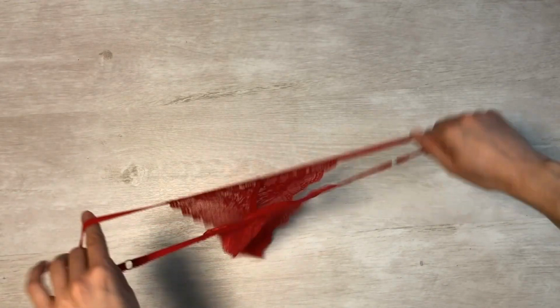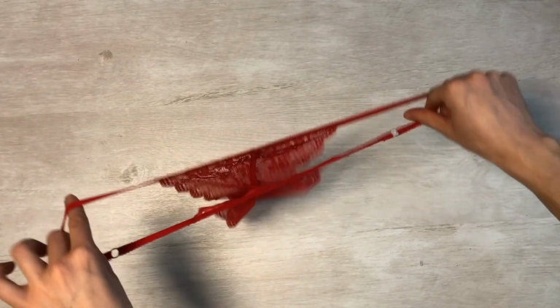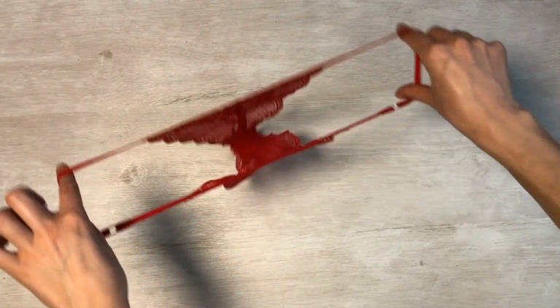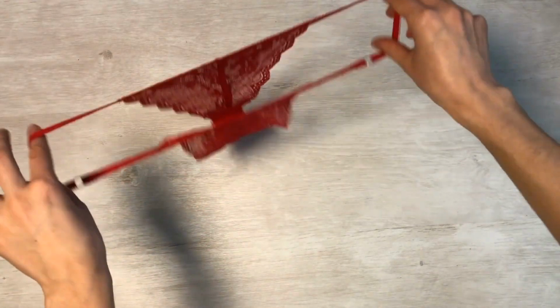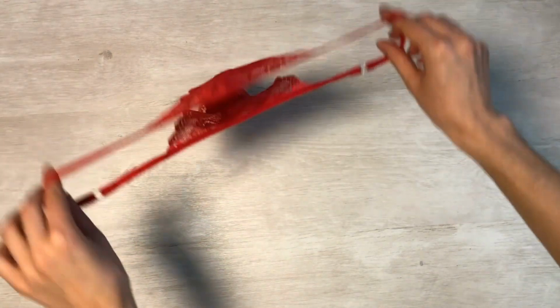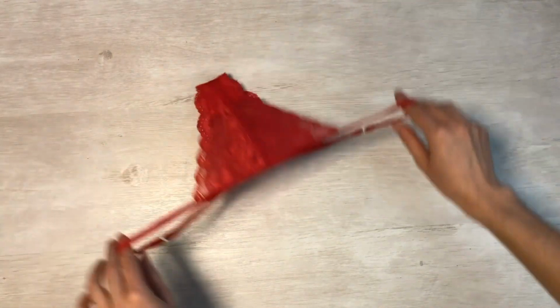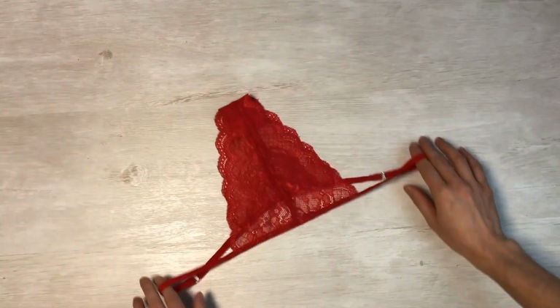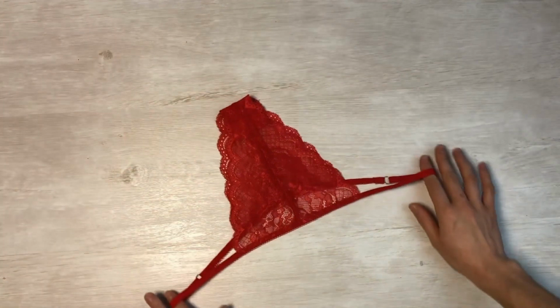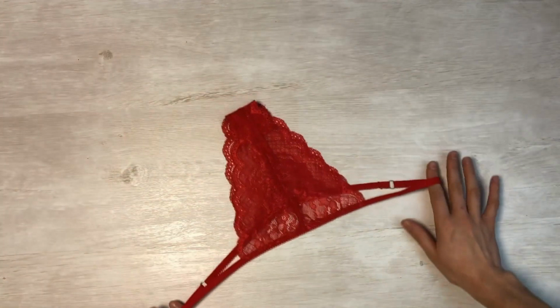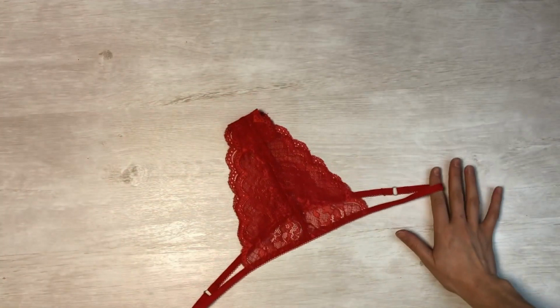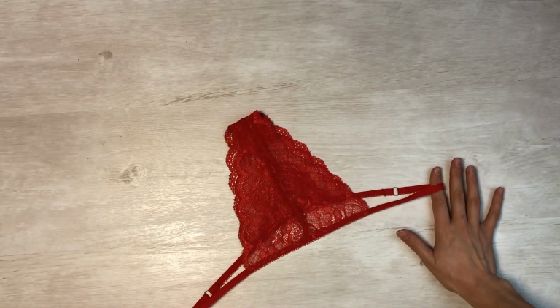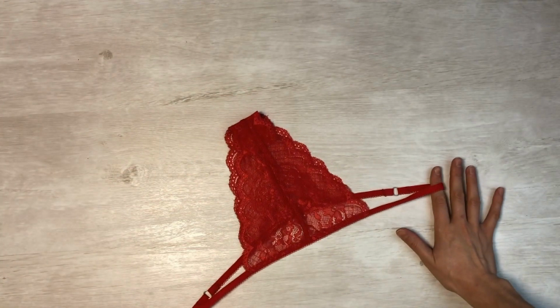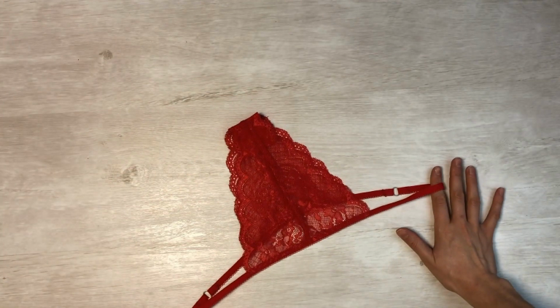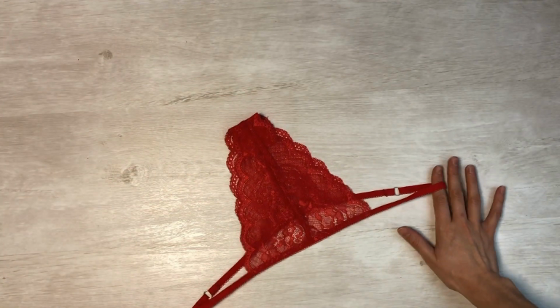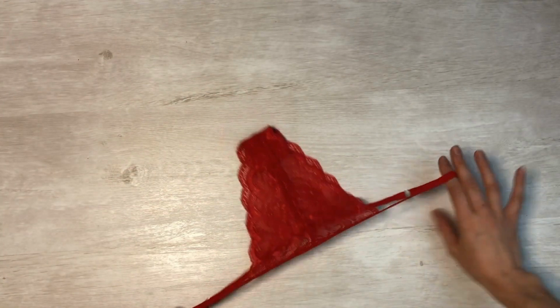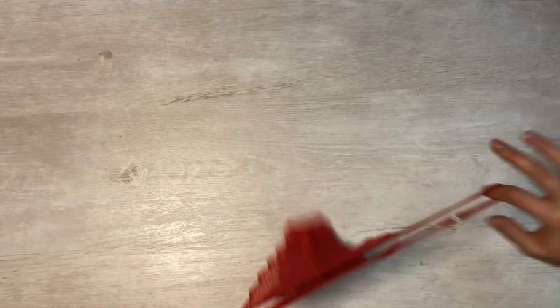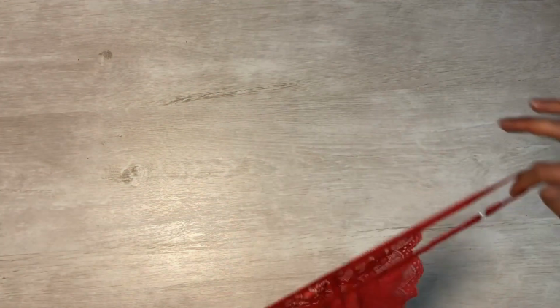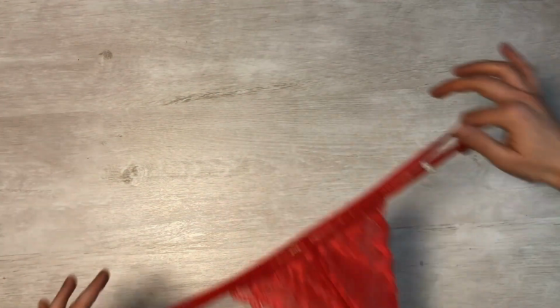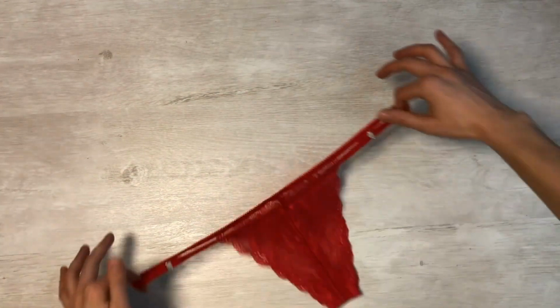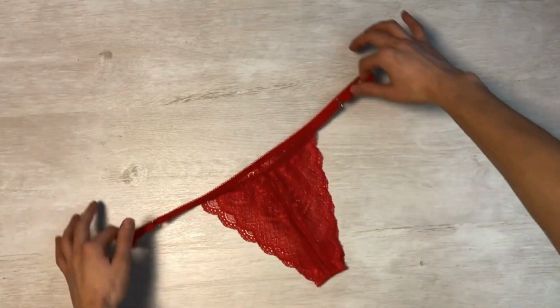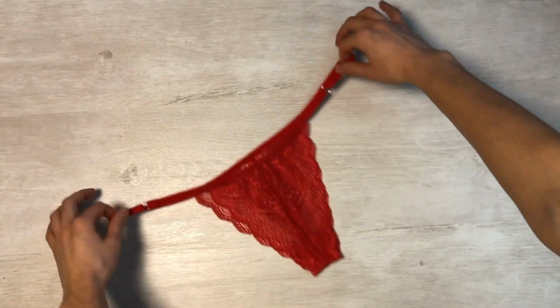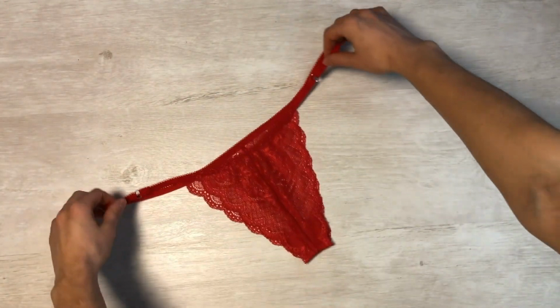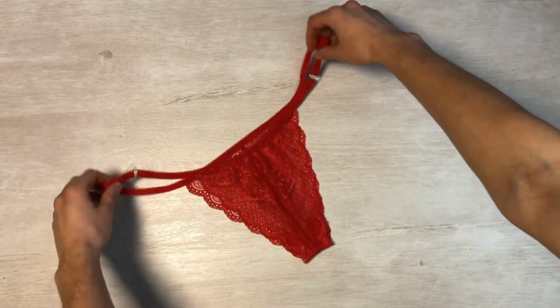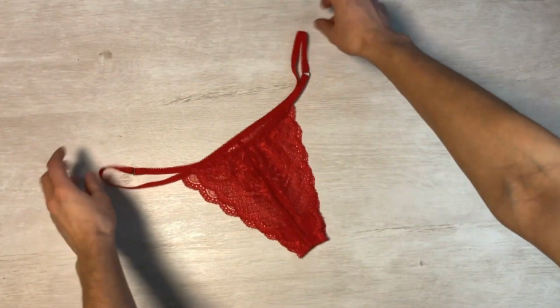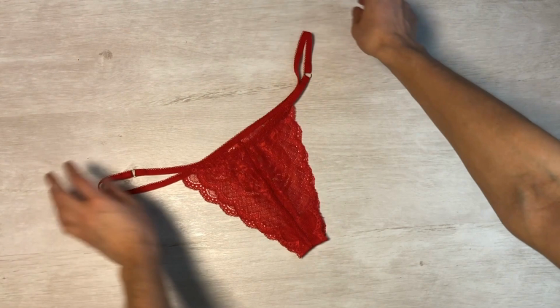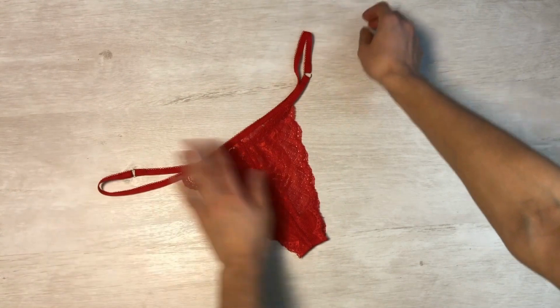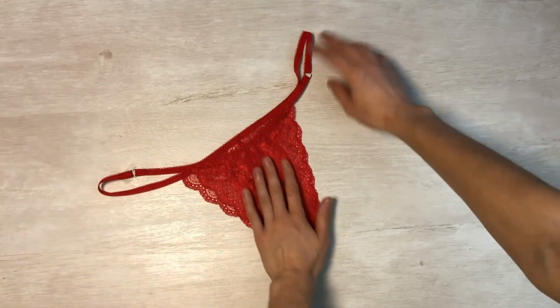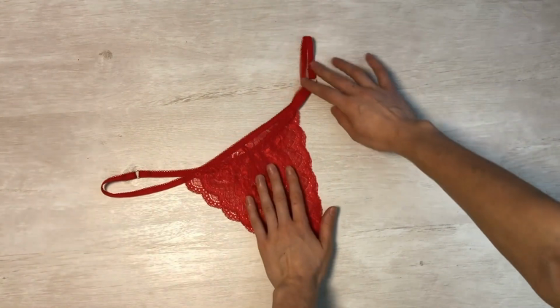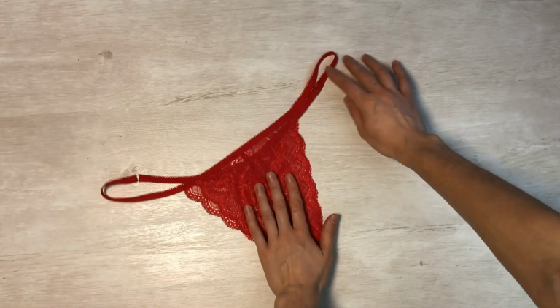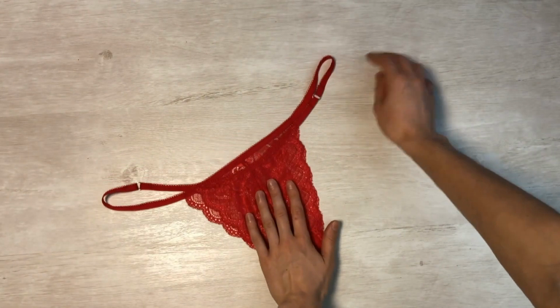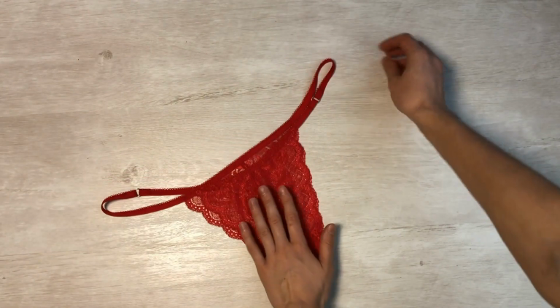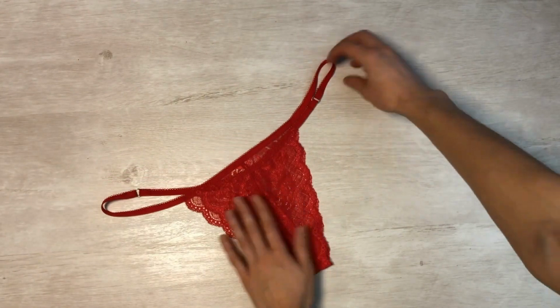Greetings to all! Today we will engage in the endeavor of sewing beautiful lace bikini panties.